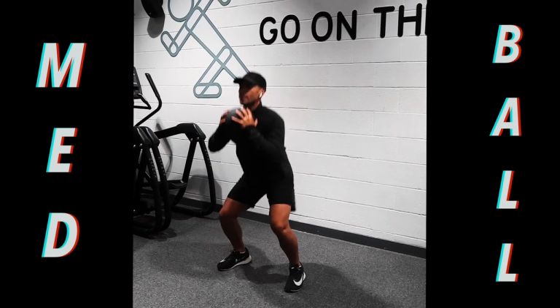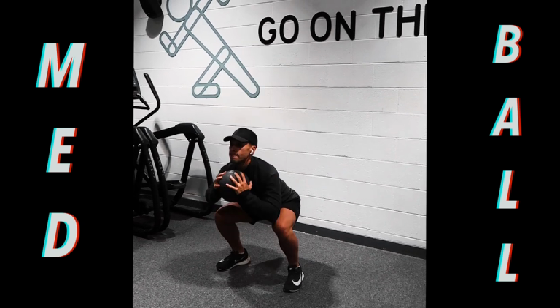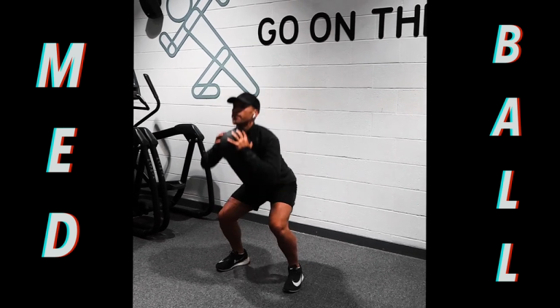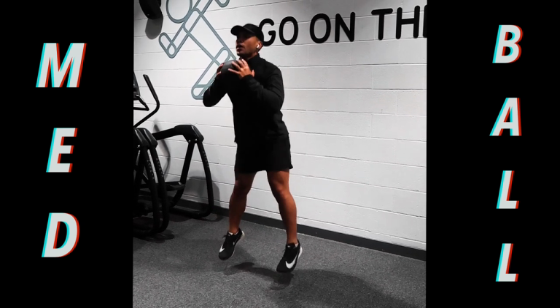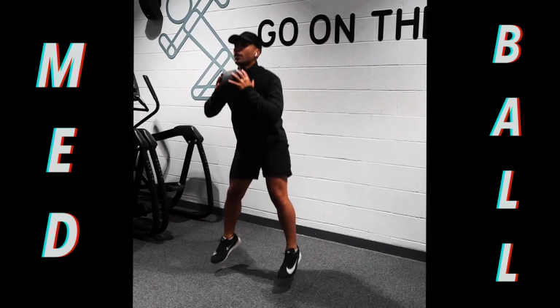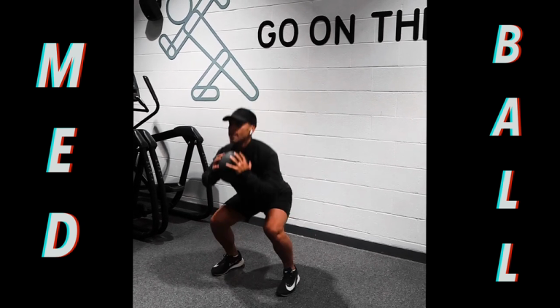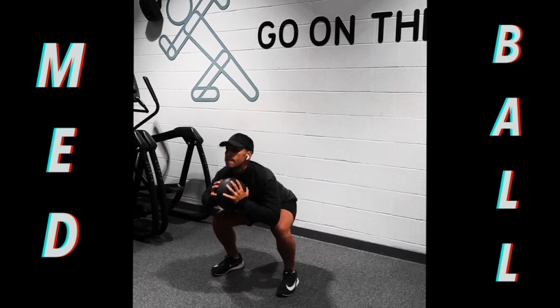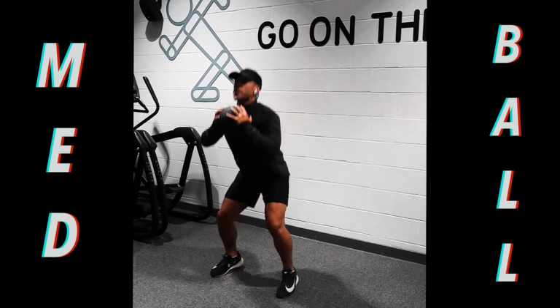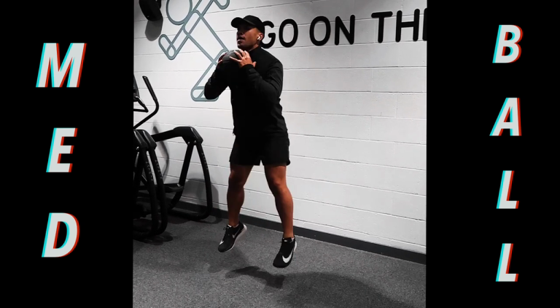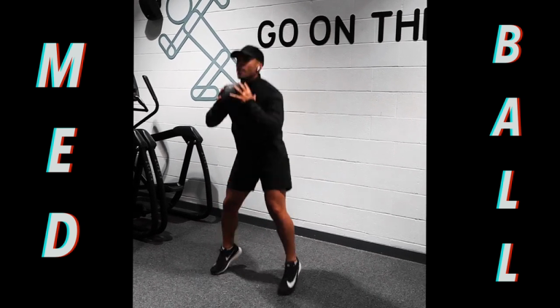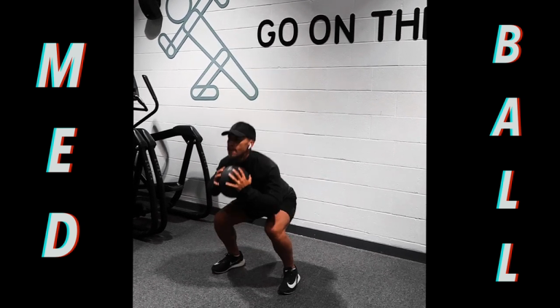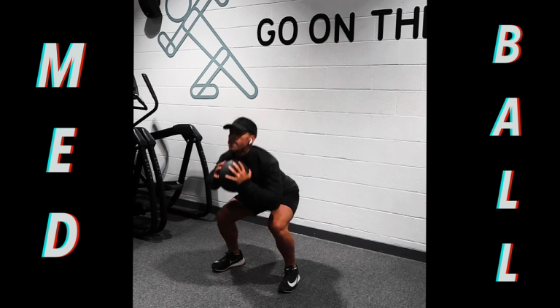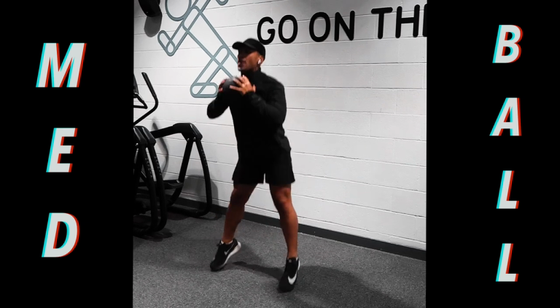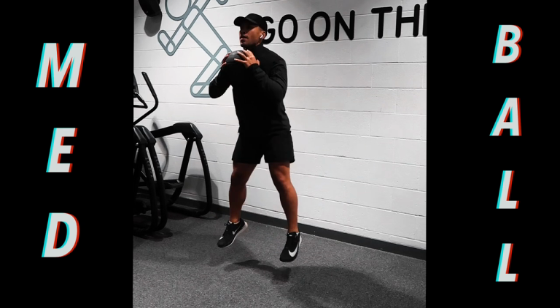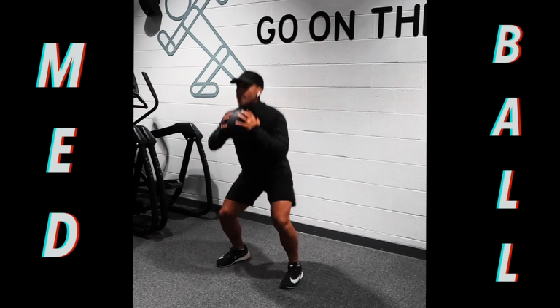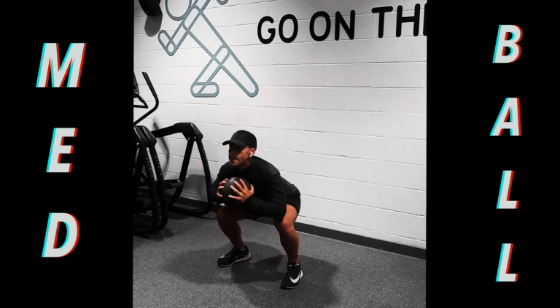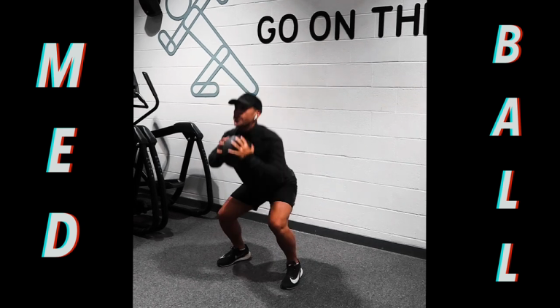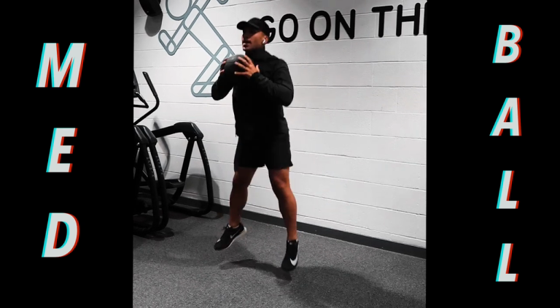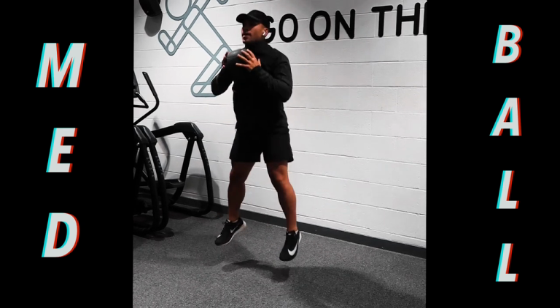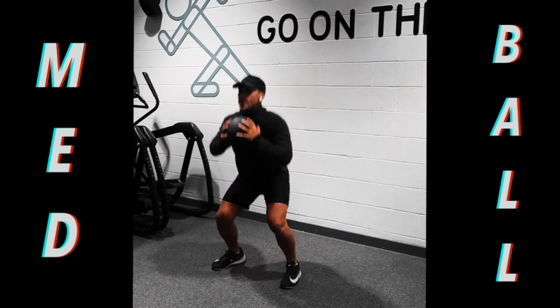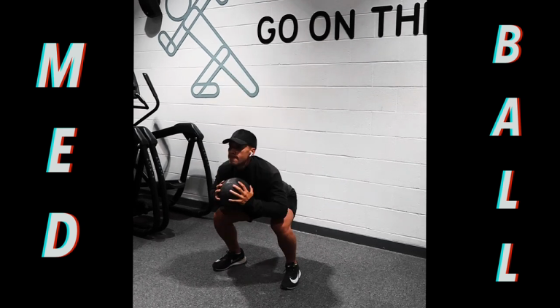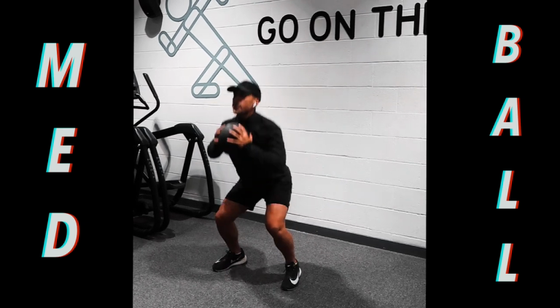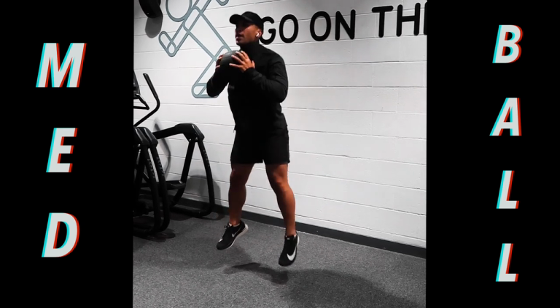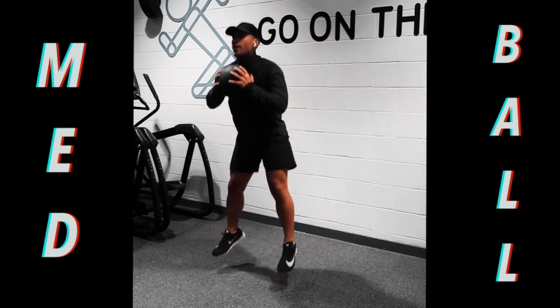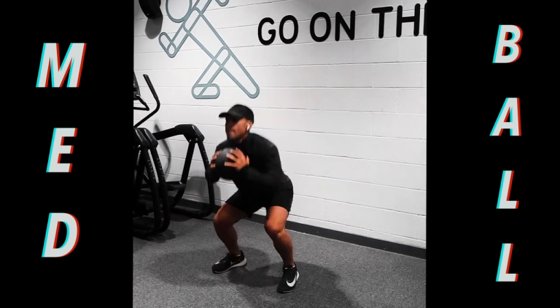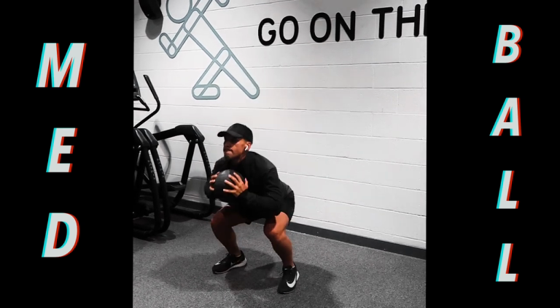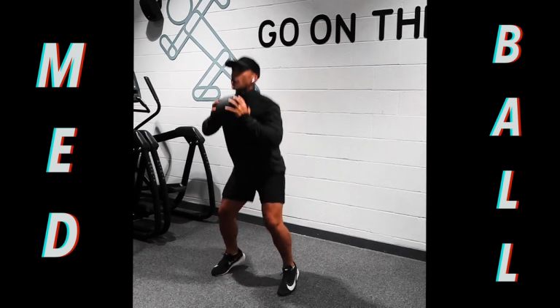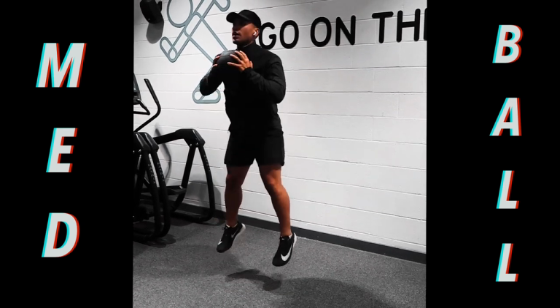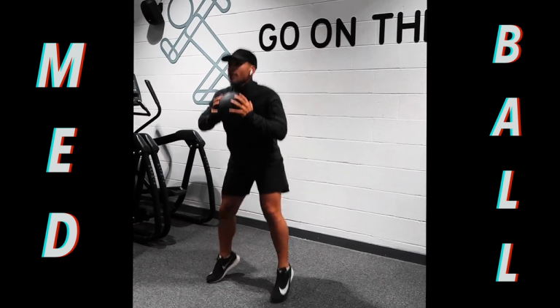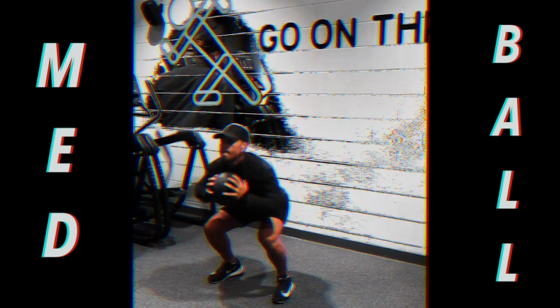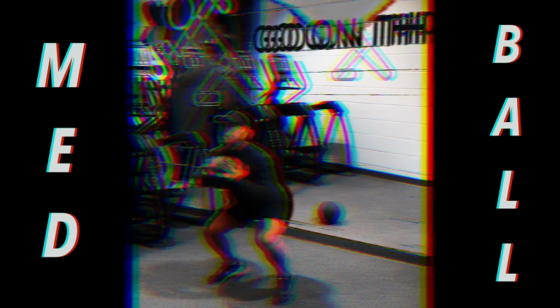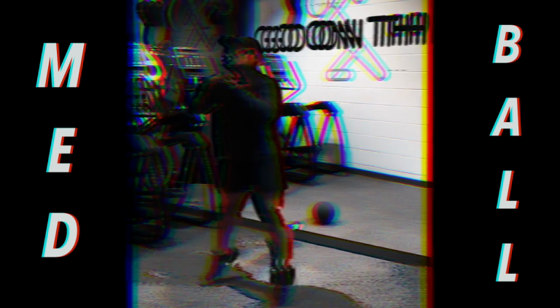Second exercise — another really good explosive power building exercise to burst away from your opponents. Keep that back straight and your chest forward.